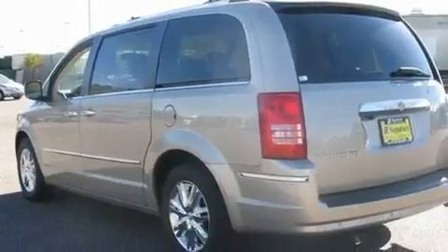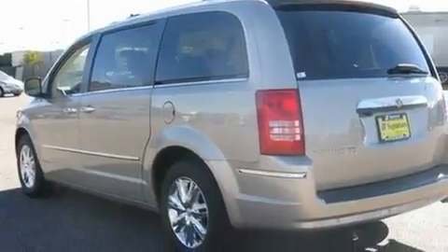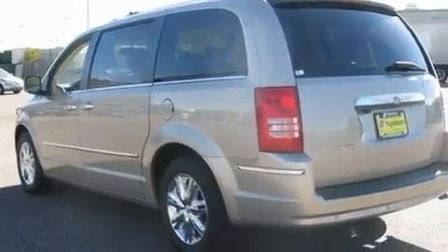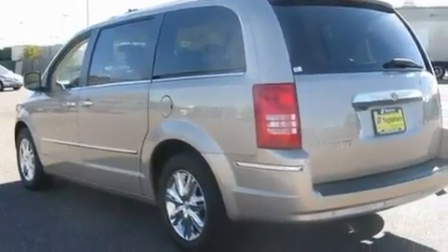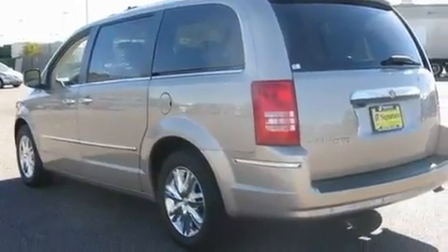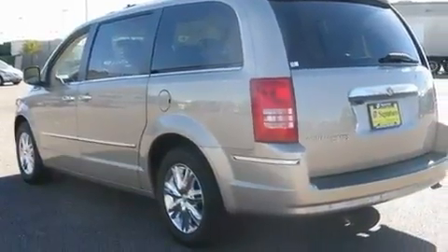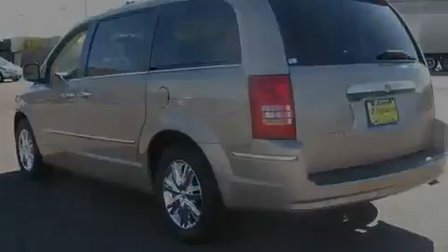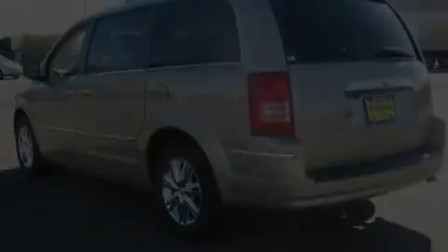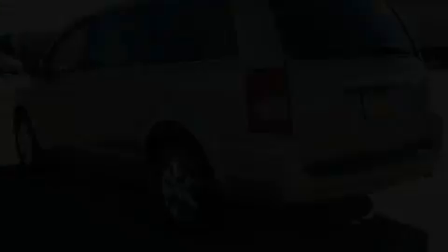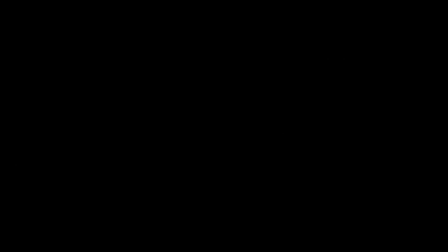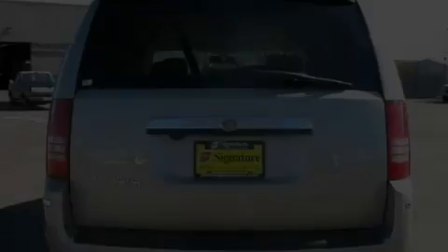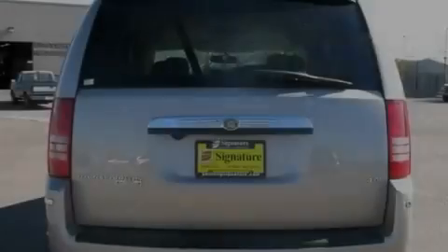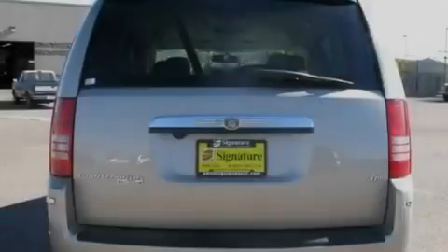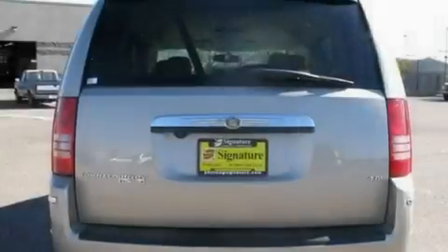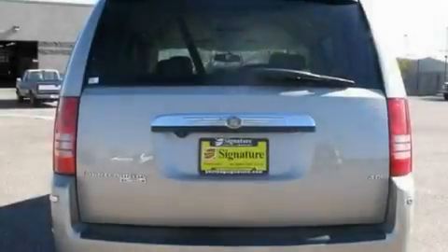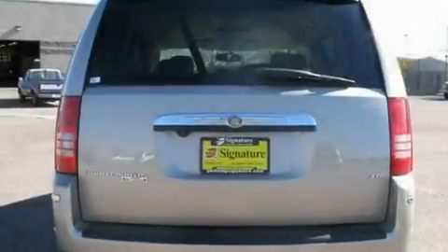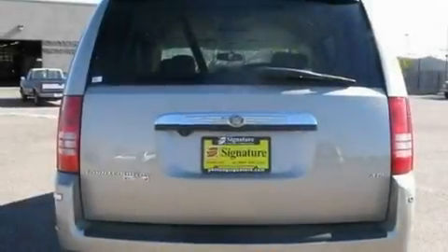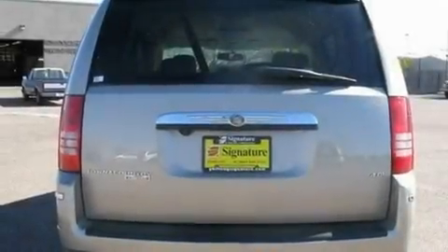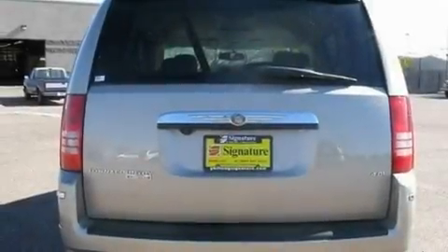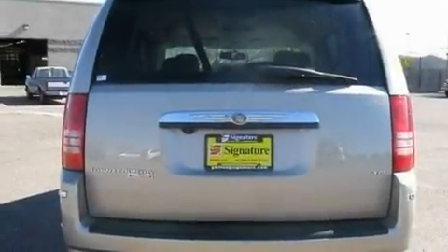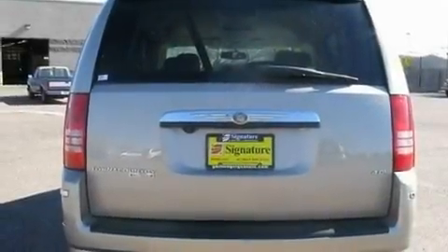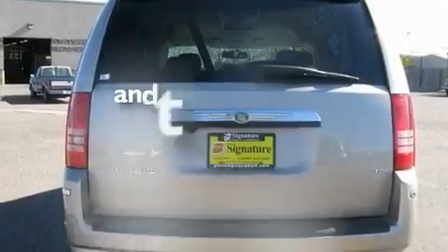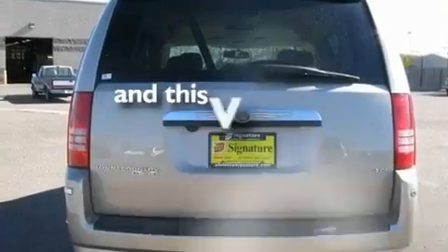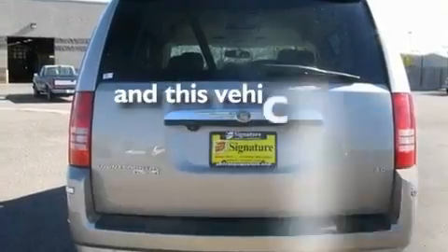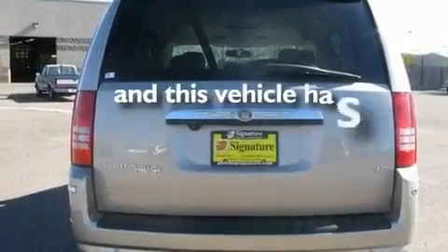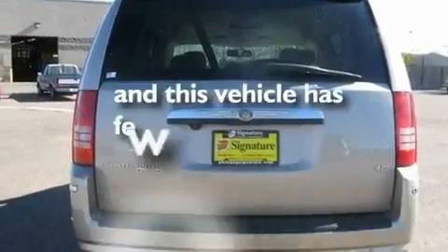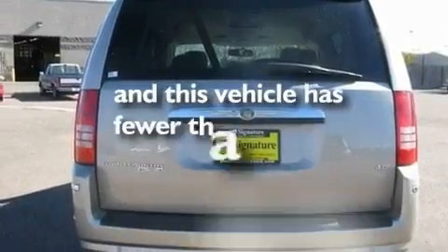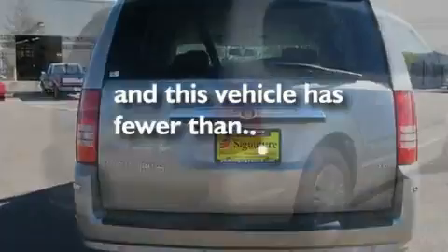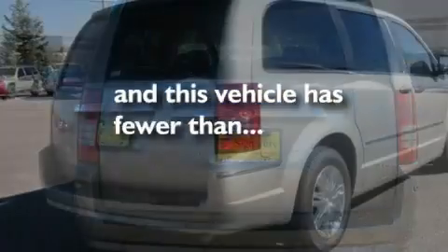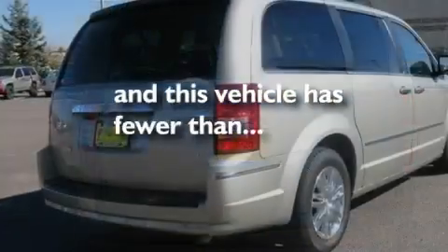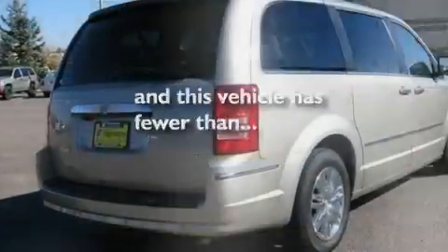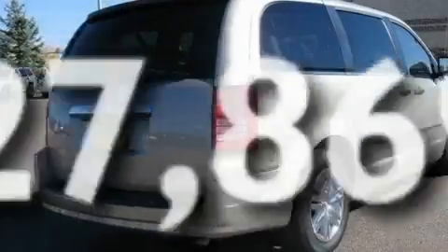Fog lamps, a low-tire pressure indicator, rear power windows, and this vehicle has fewer than 28,000 miles on the odometer.